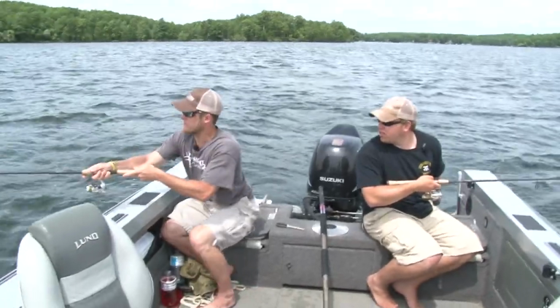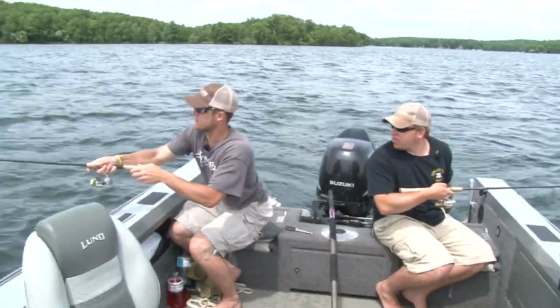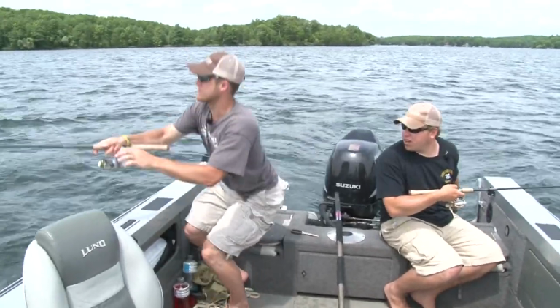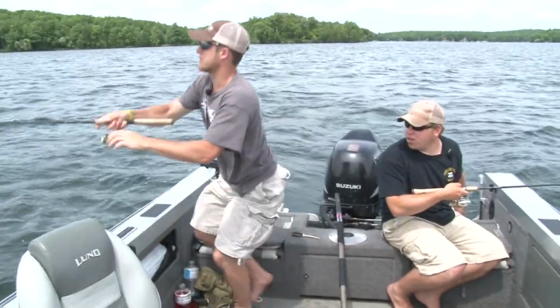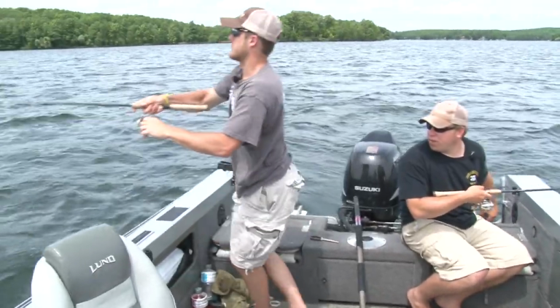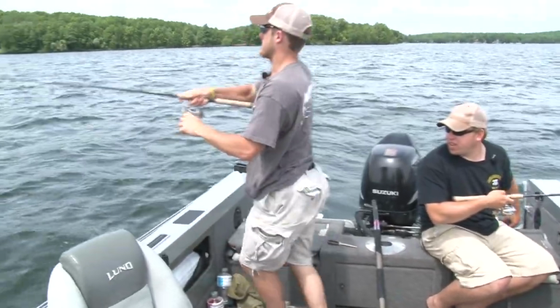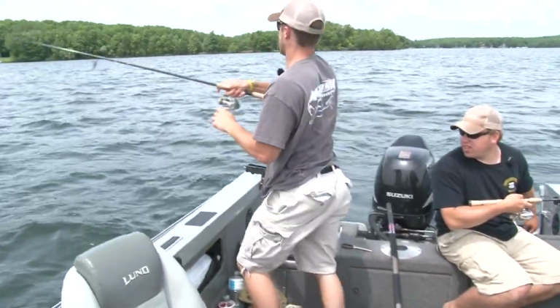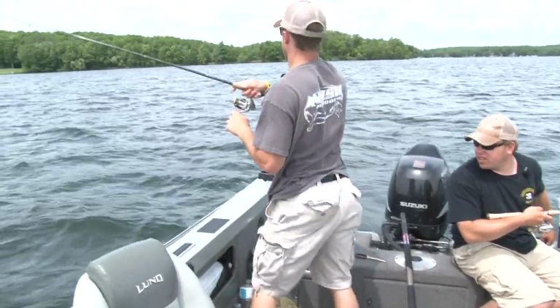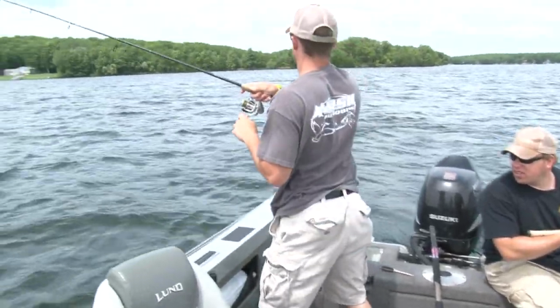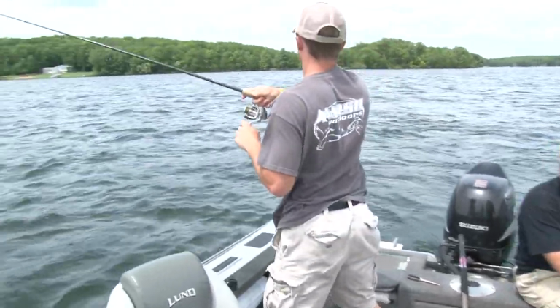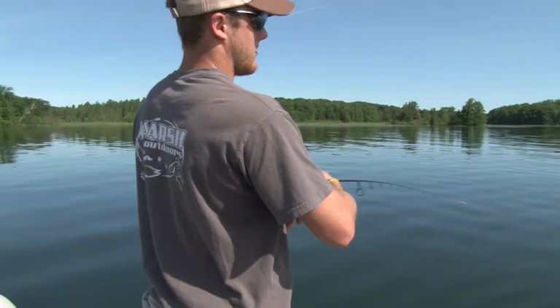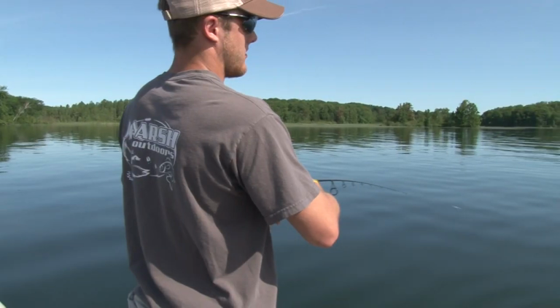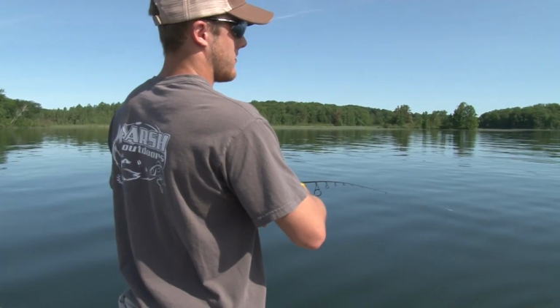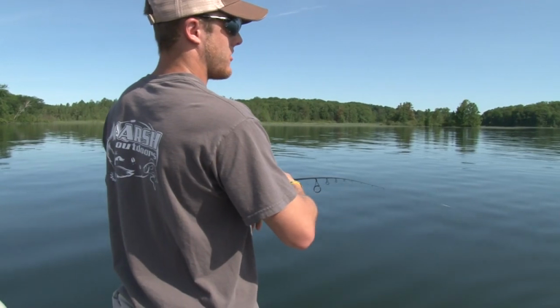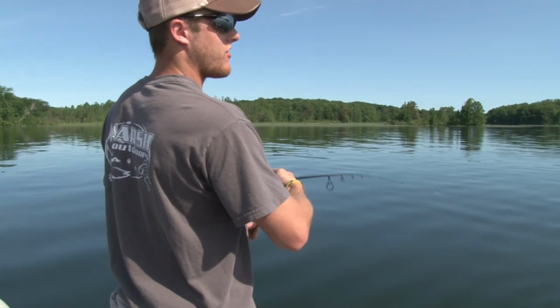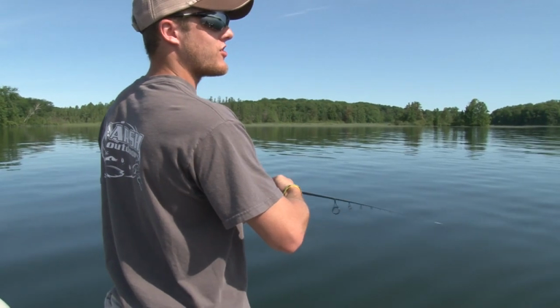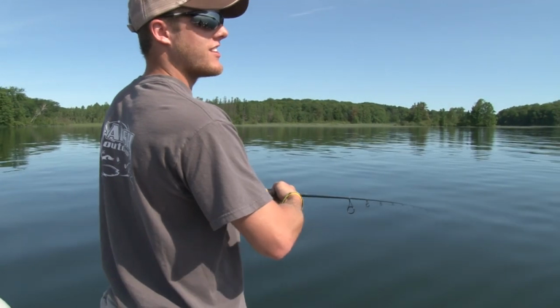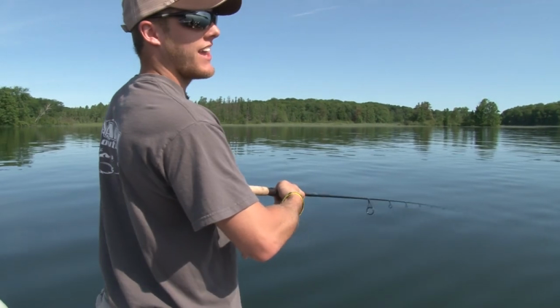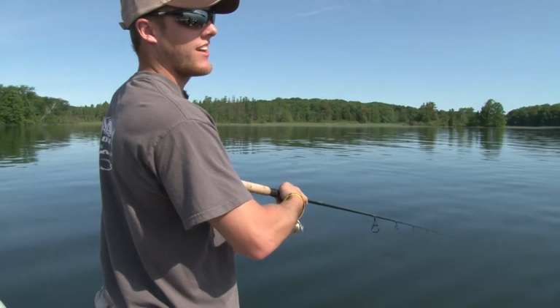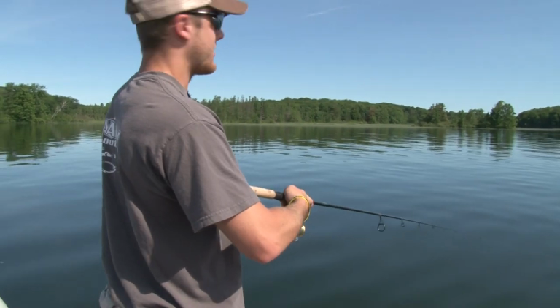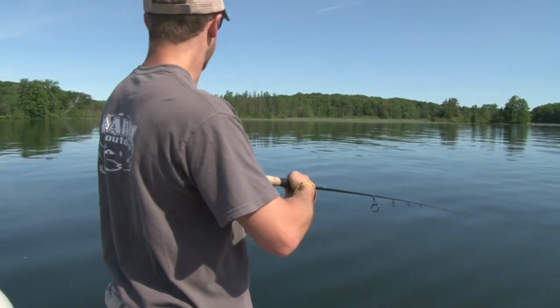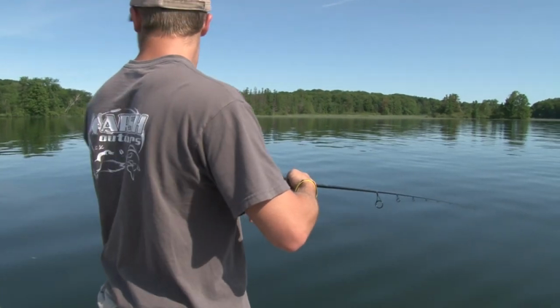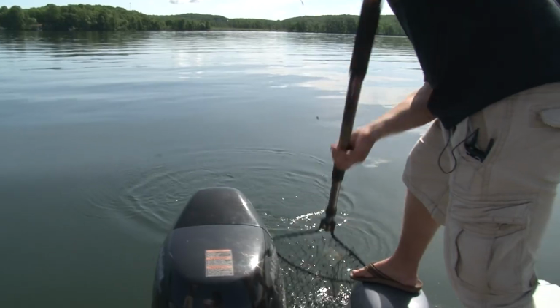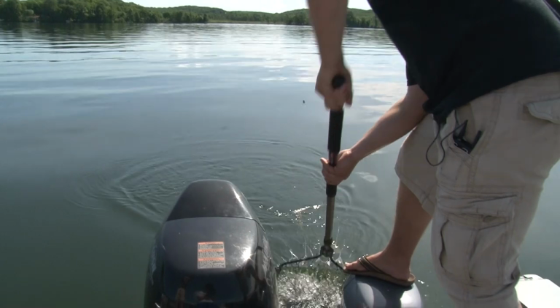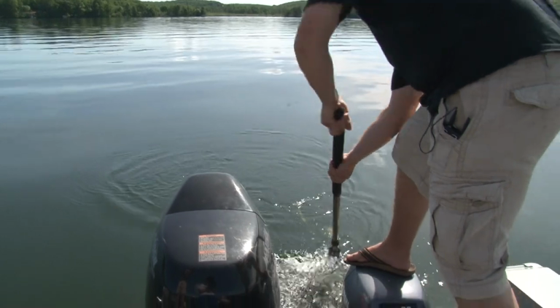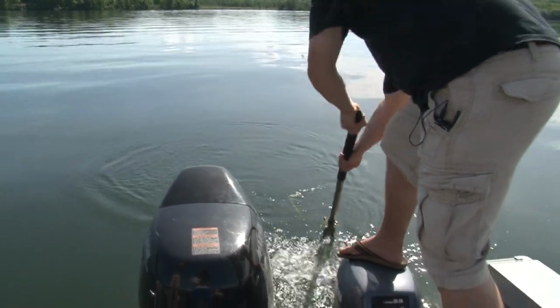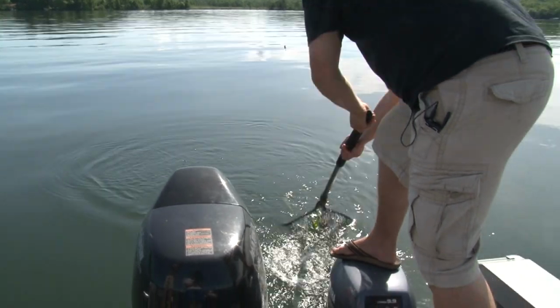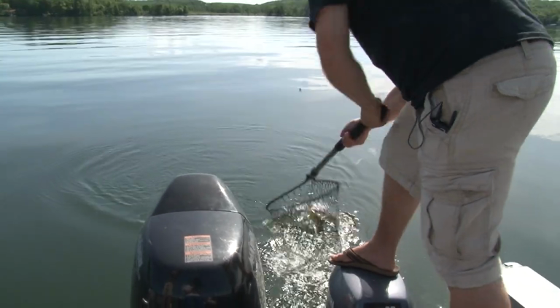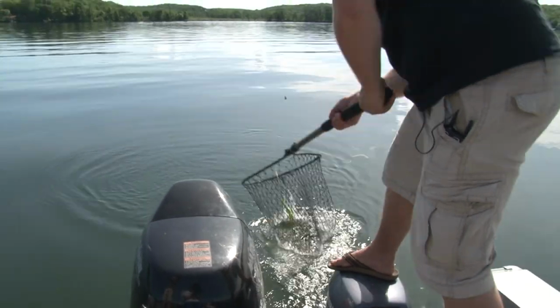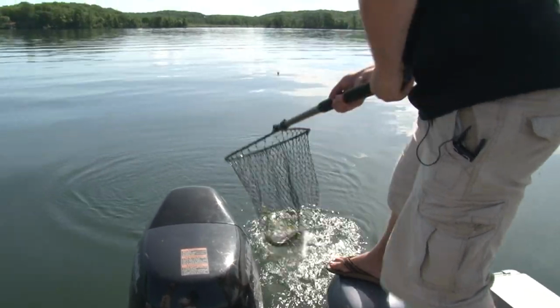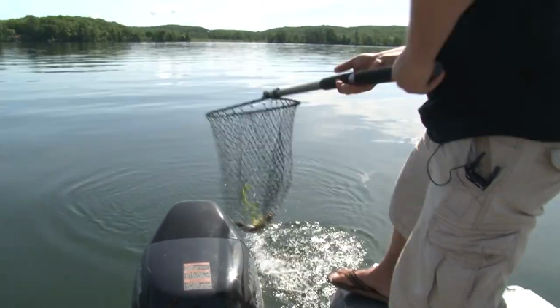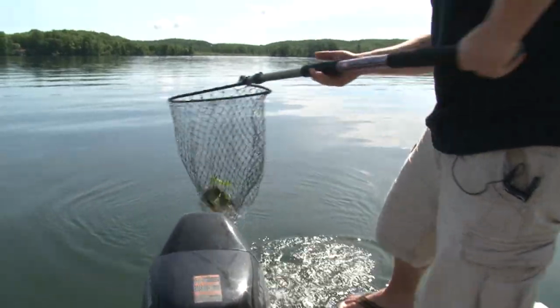There you go, Mikey. First fish of the day. There you go.